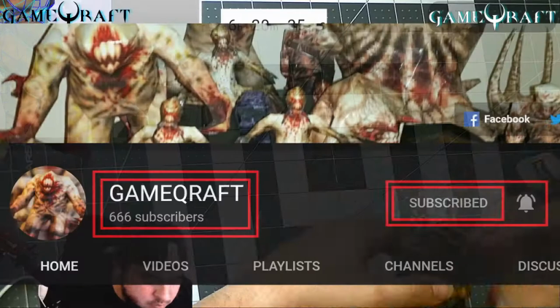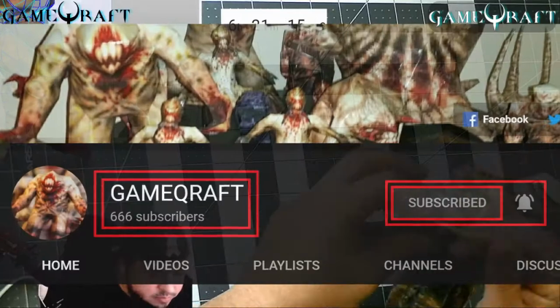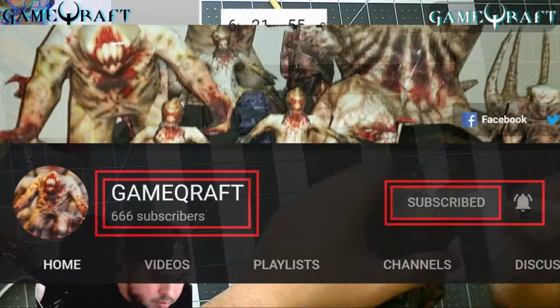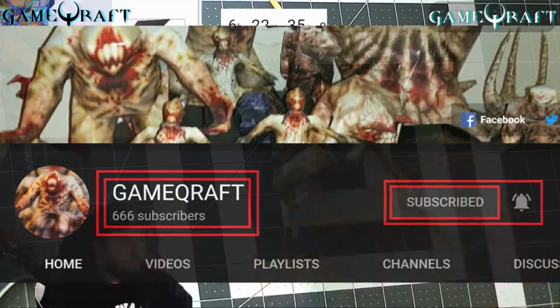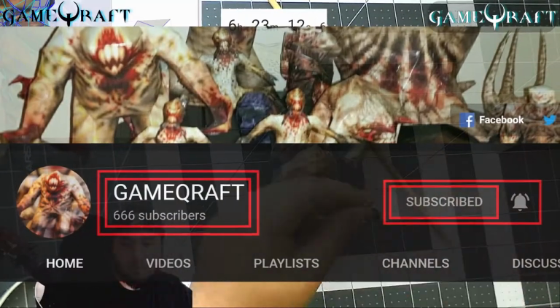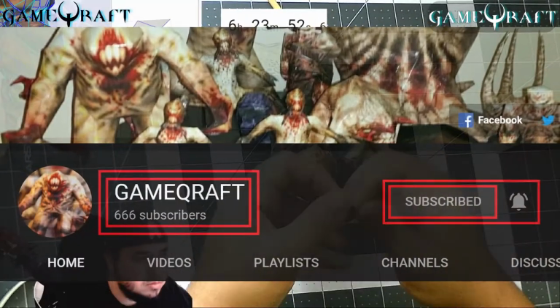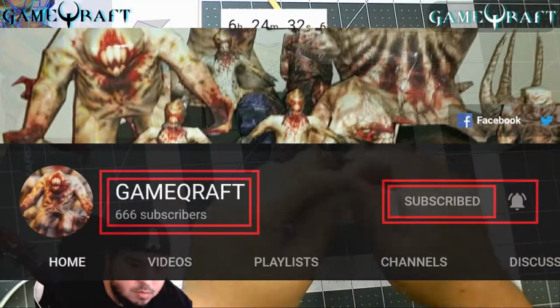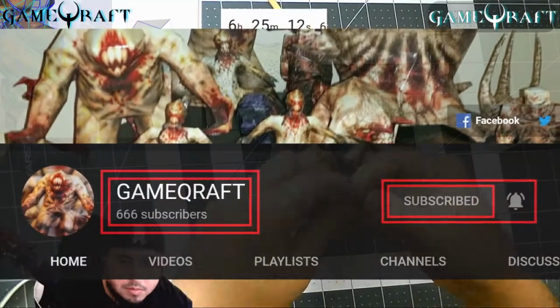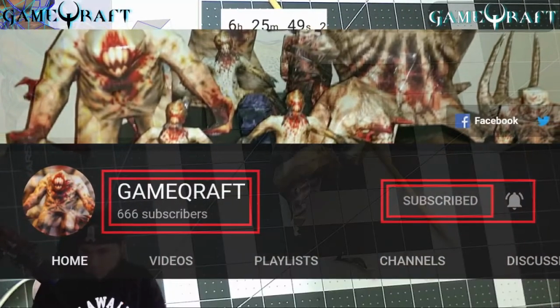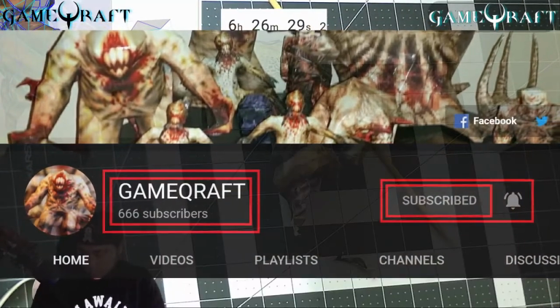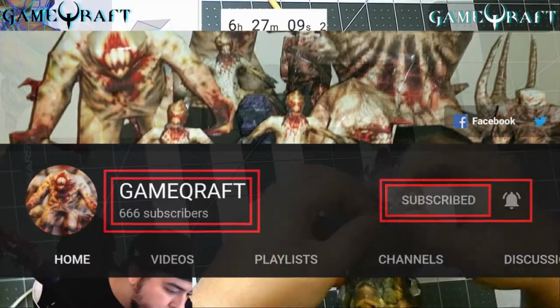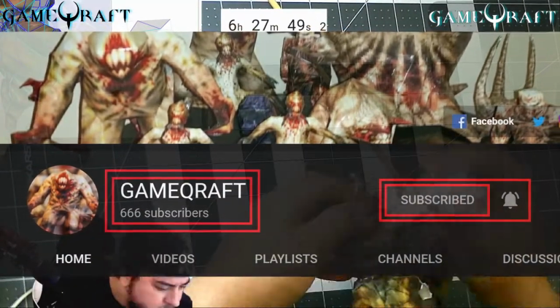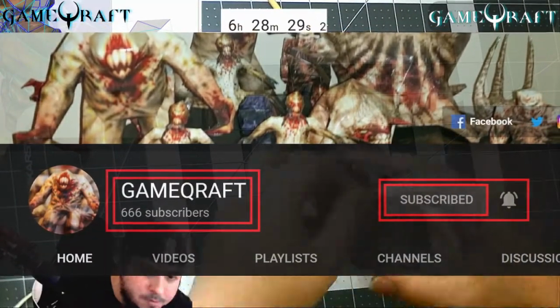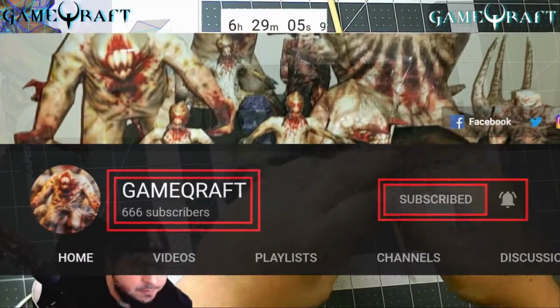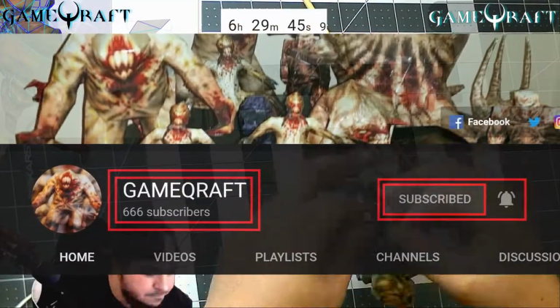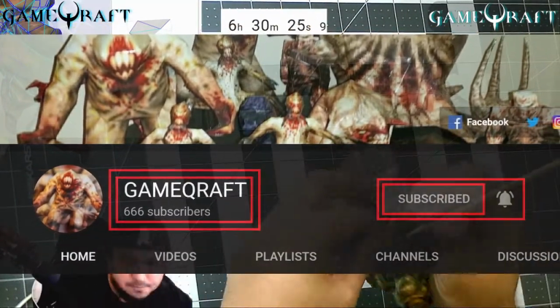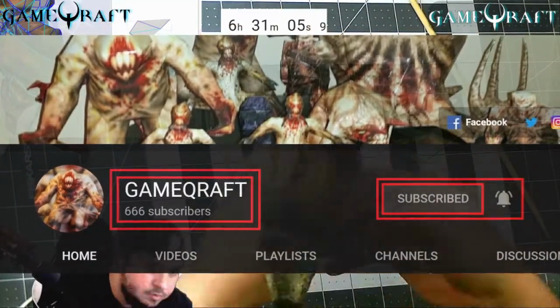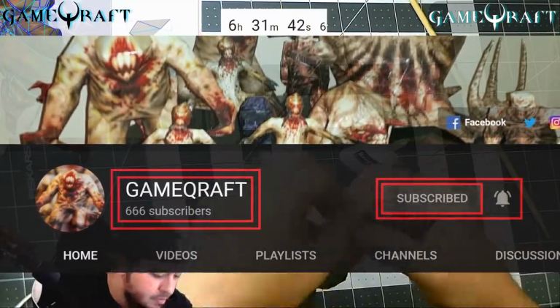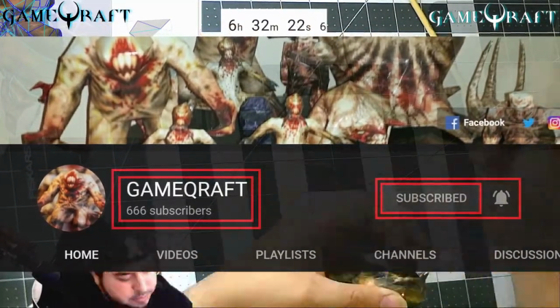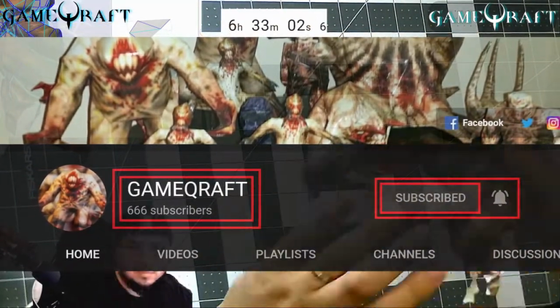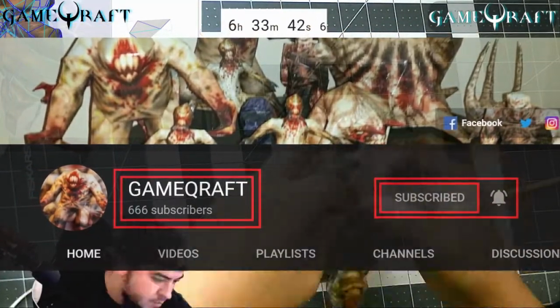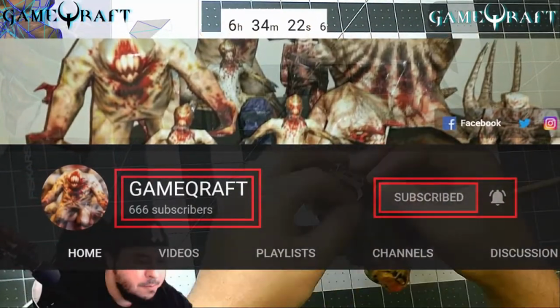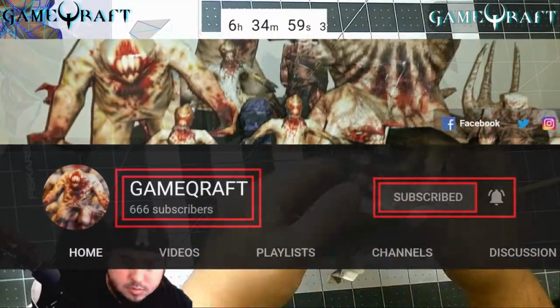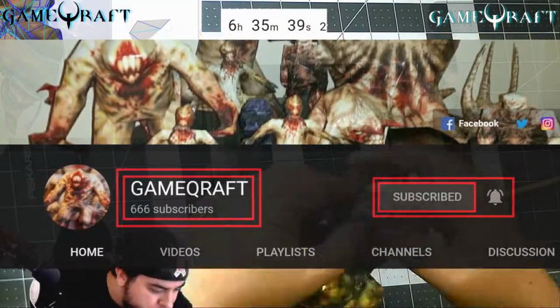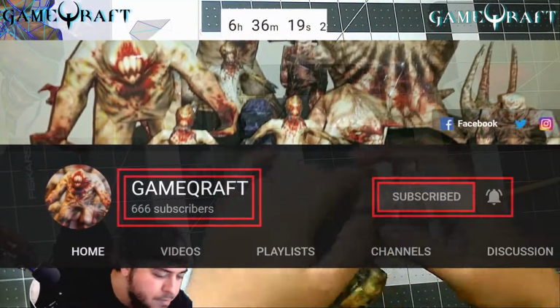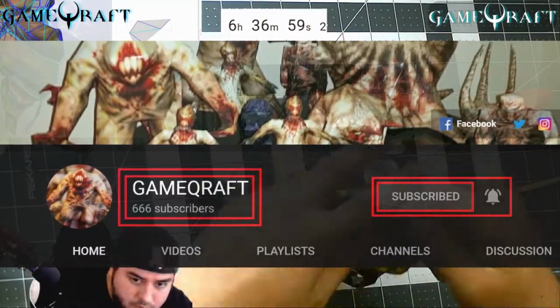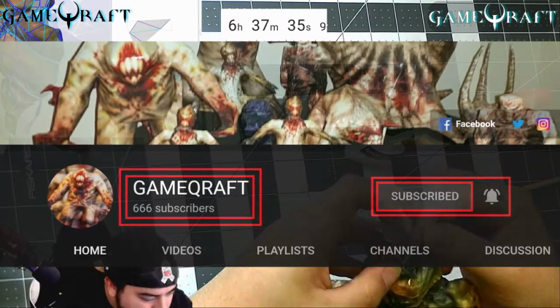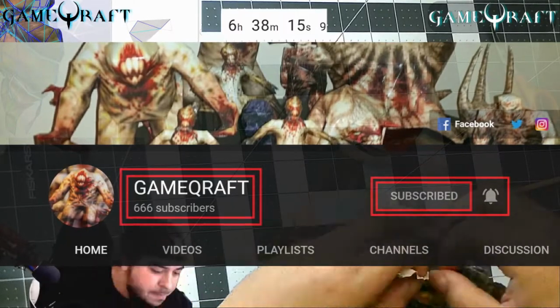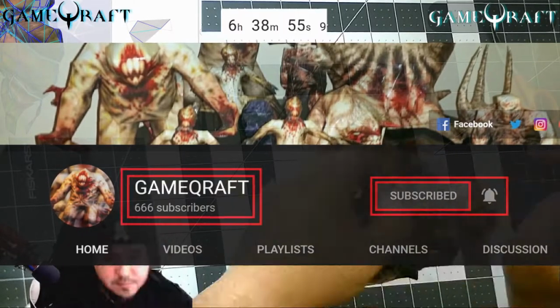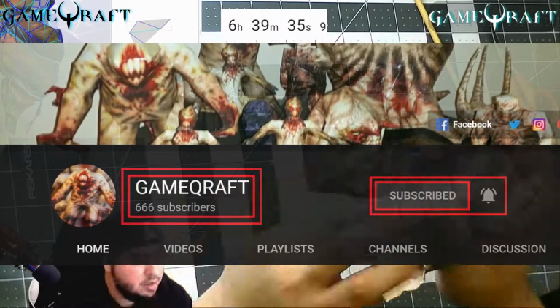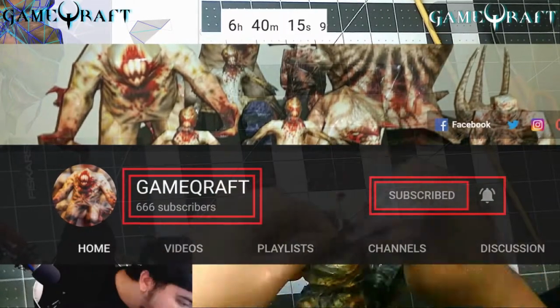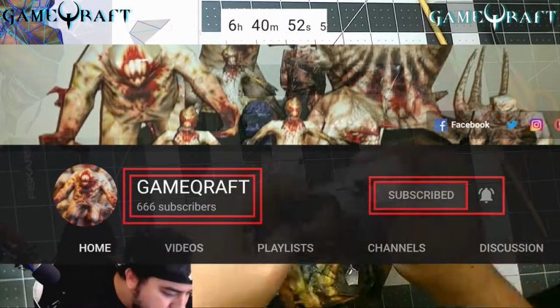Before we get started, be sure that you're subscribed to the GameCraft YouTube channel and turn alerts on so you don't miss another video. Thank you.